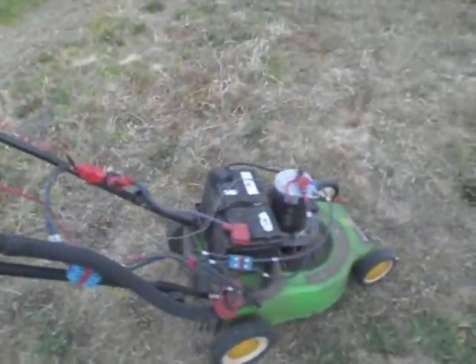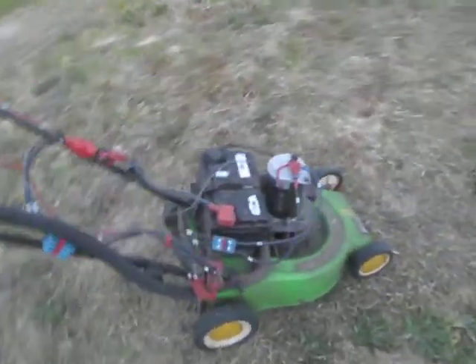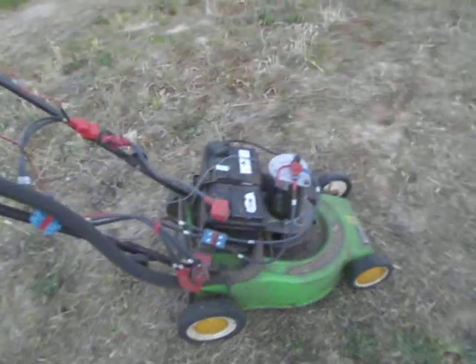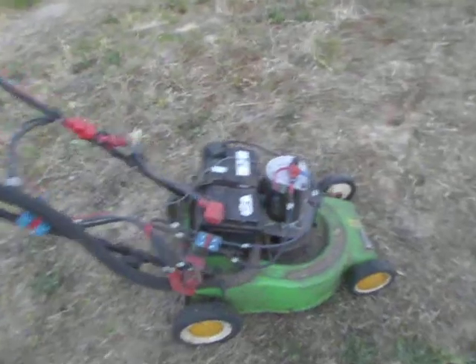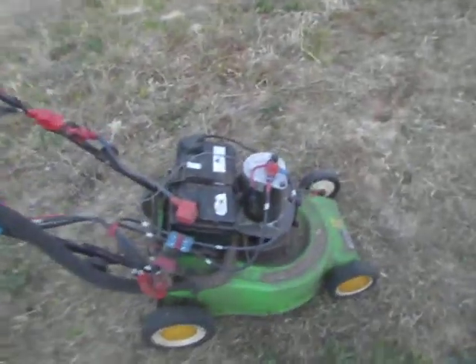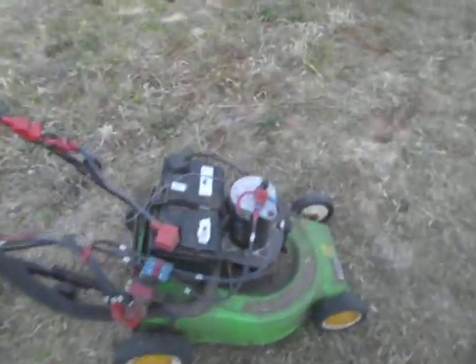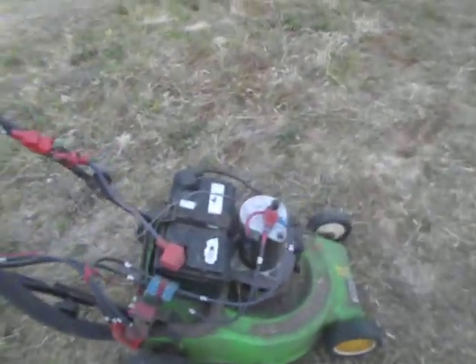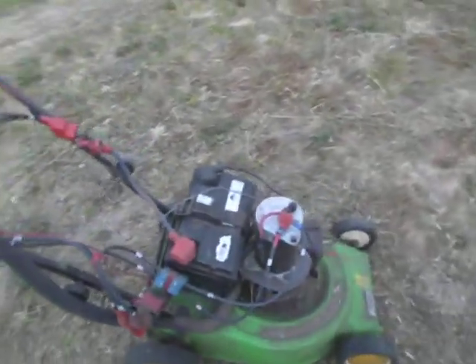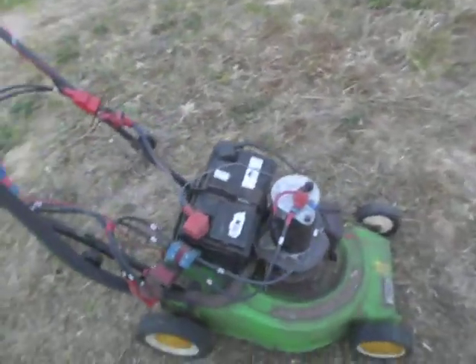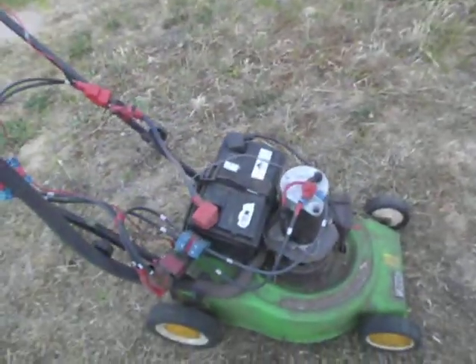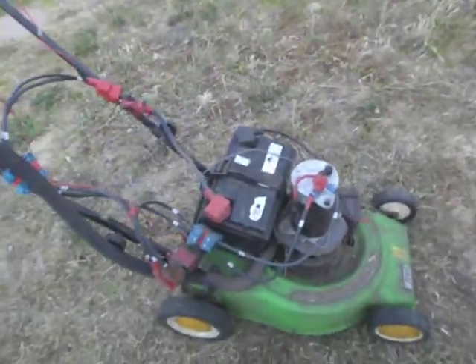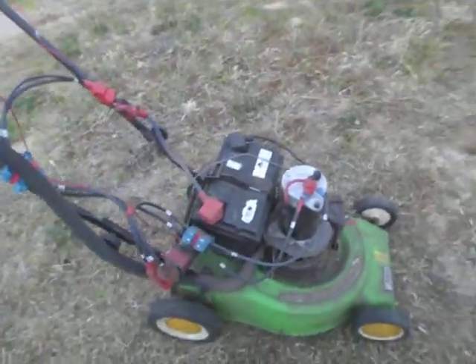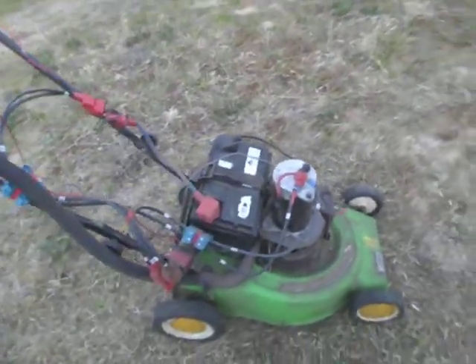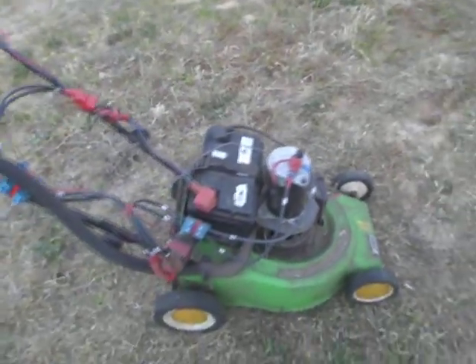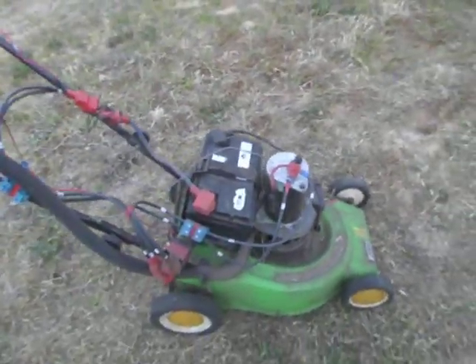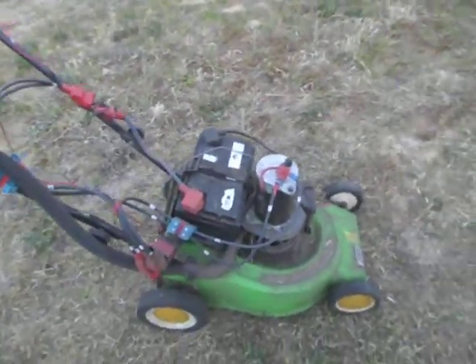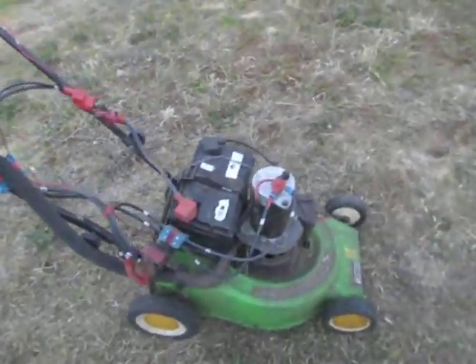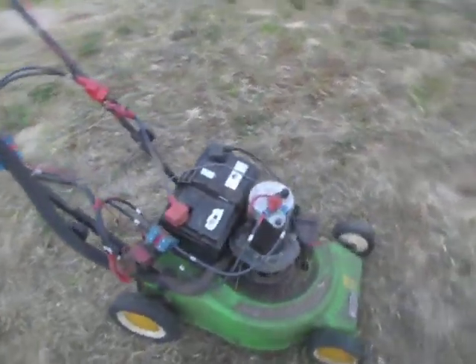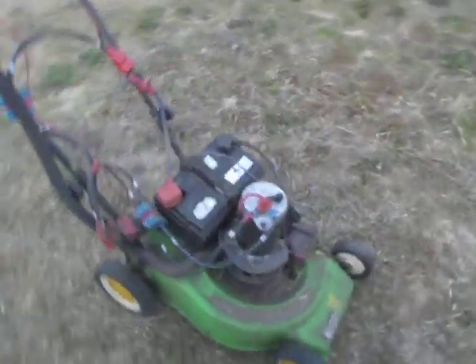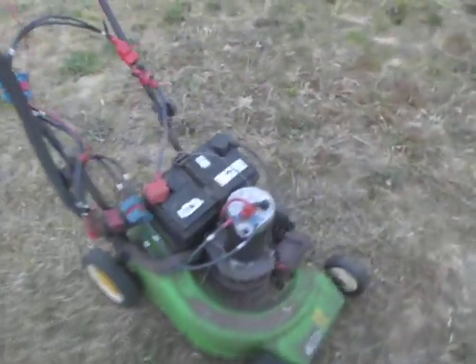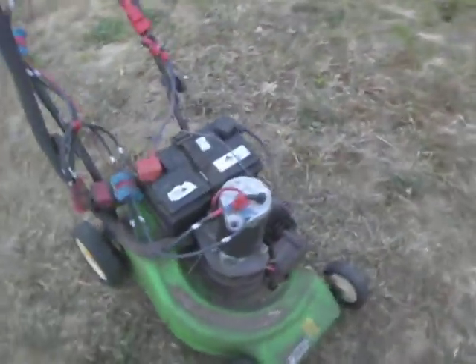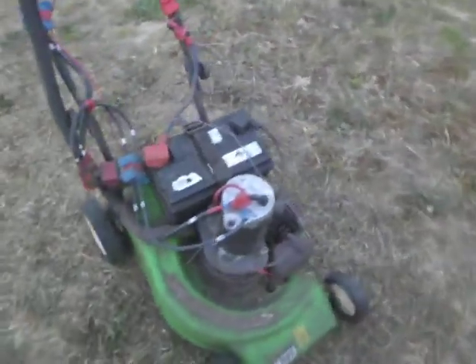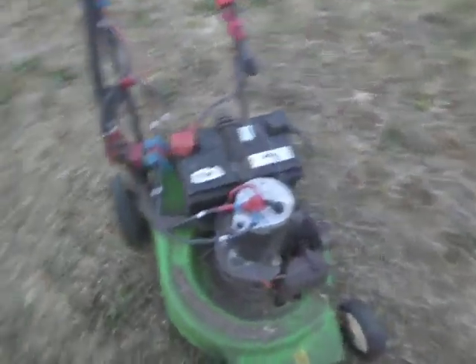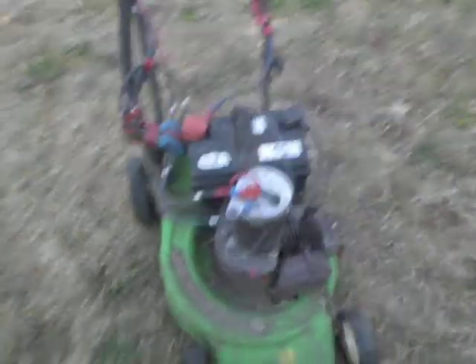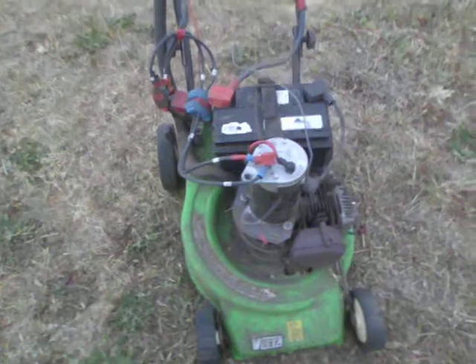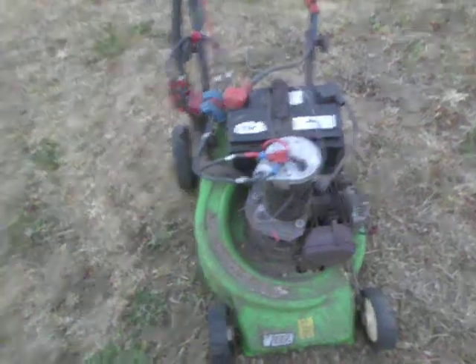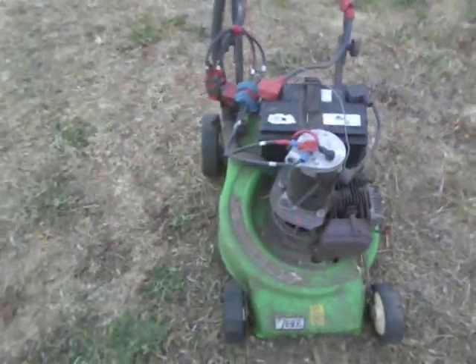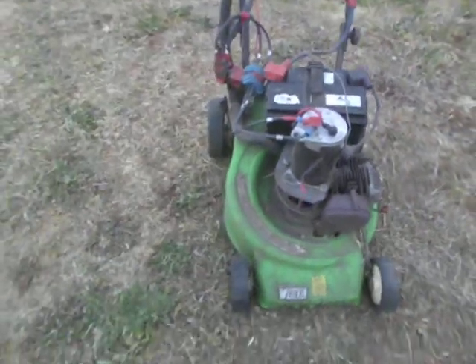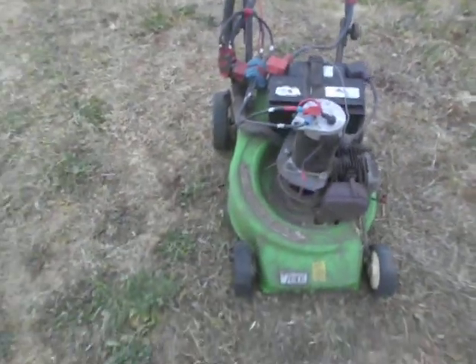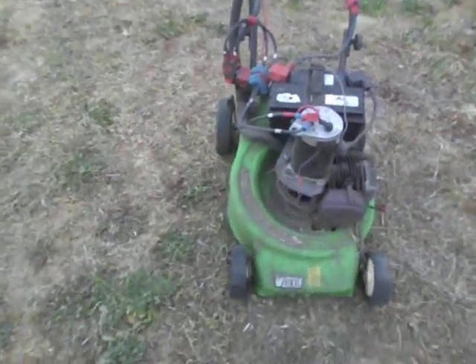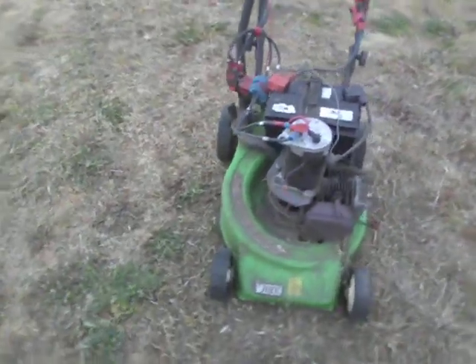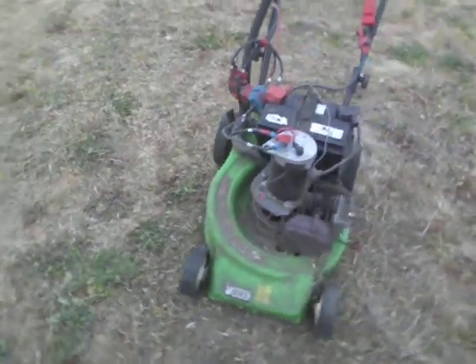Was it half-baked? Well, it's still under construction. But basically, what this mower used to be — it used to be a two-stroke mower.